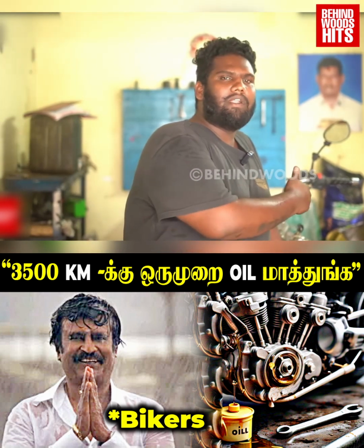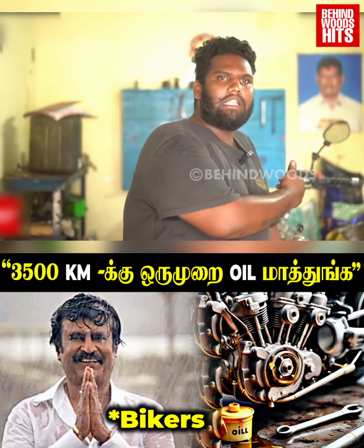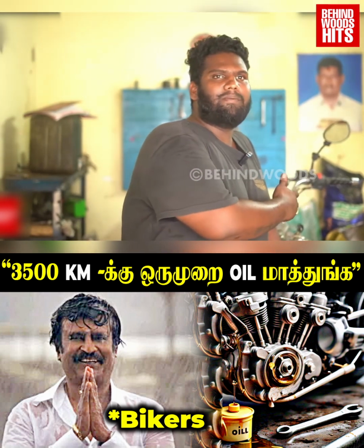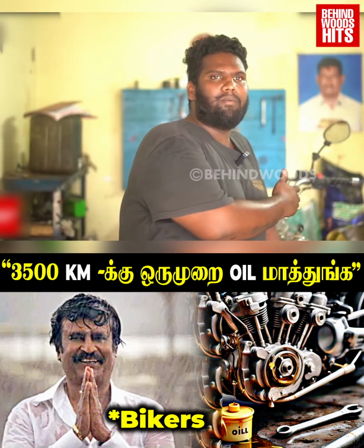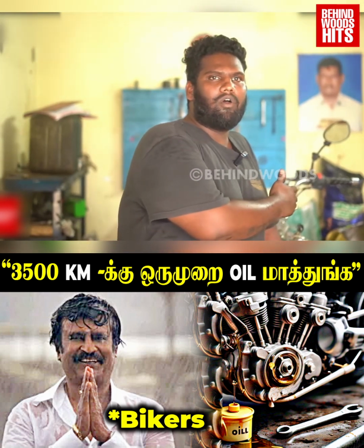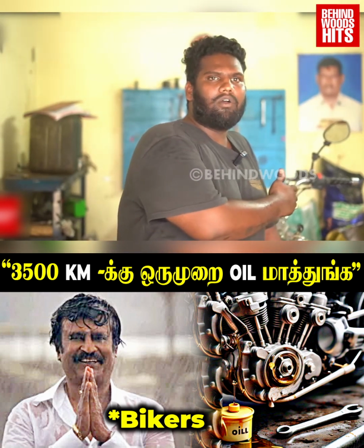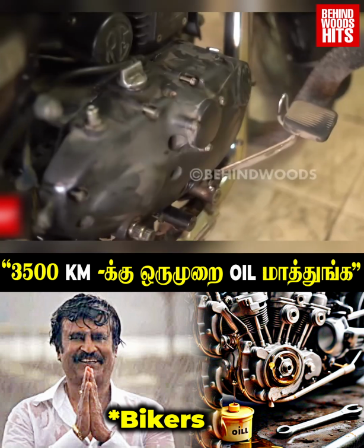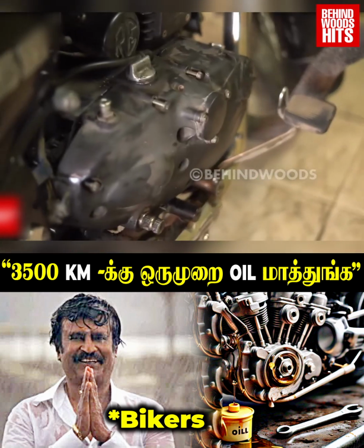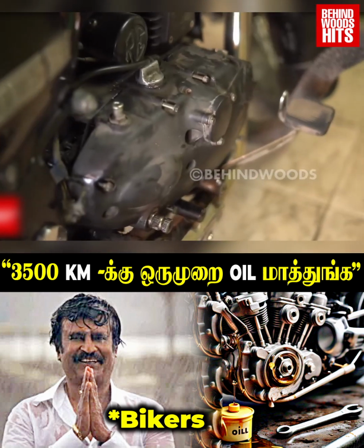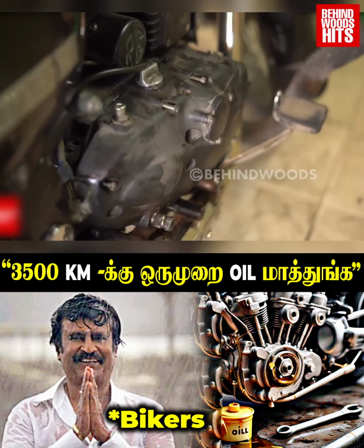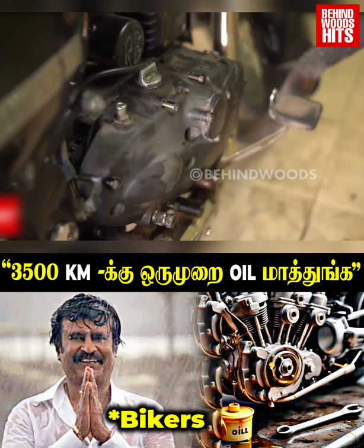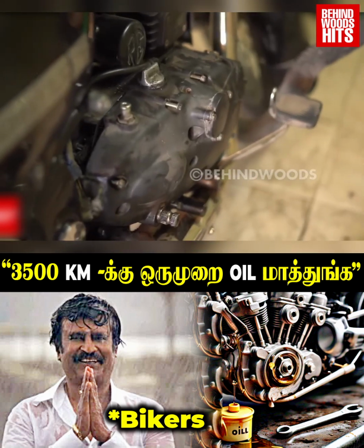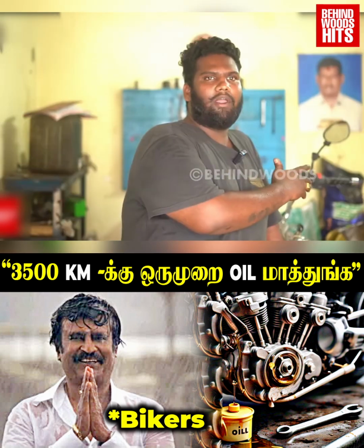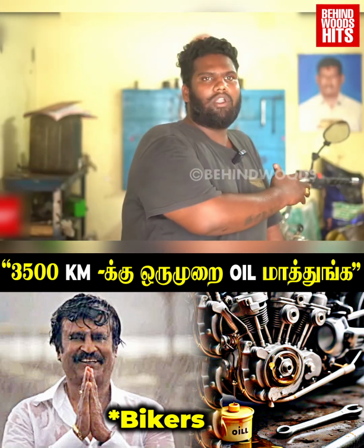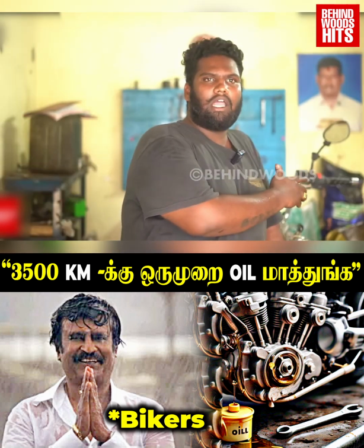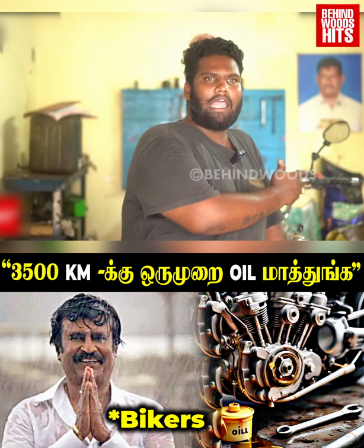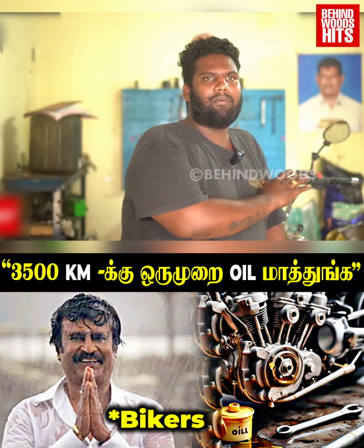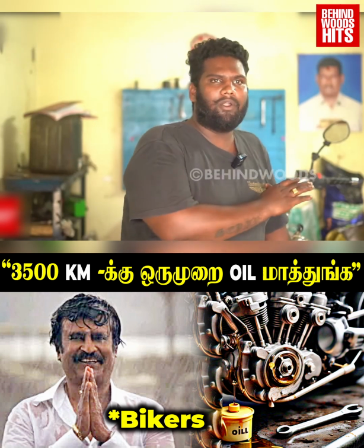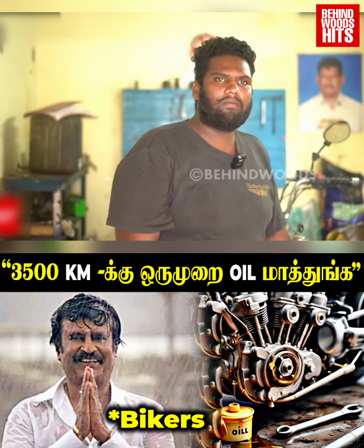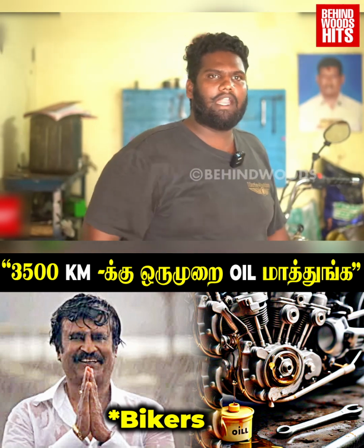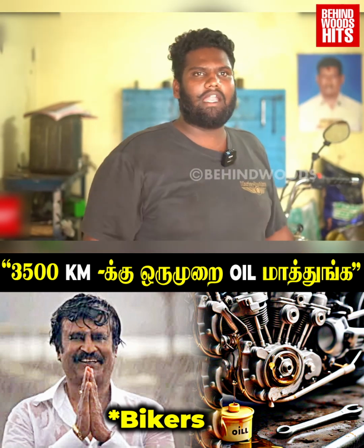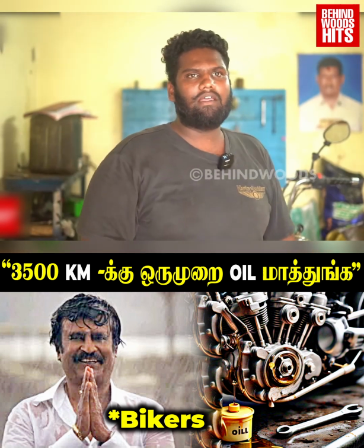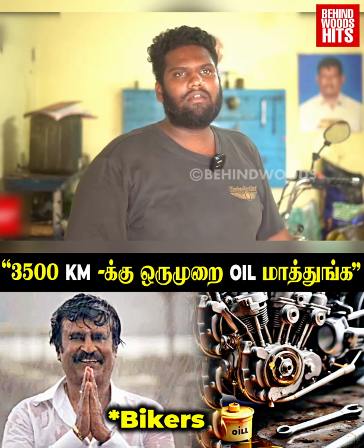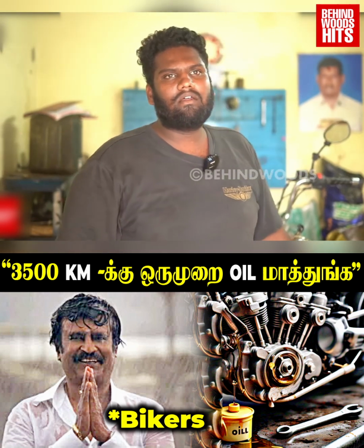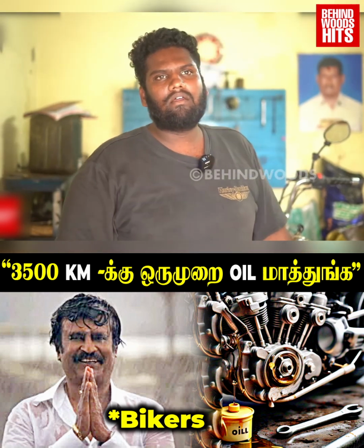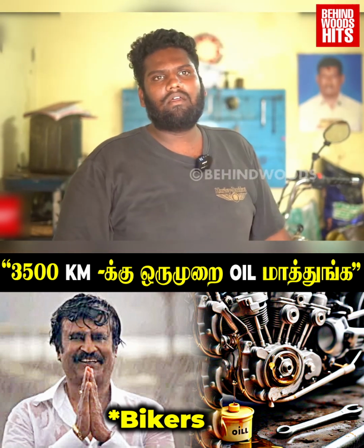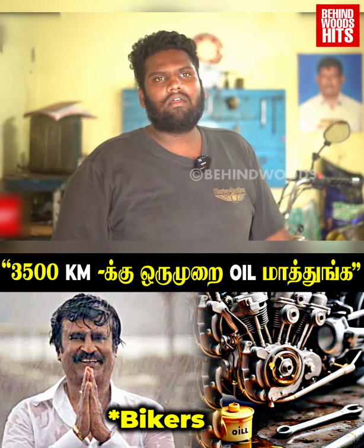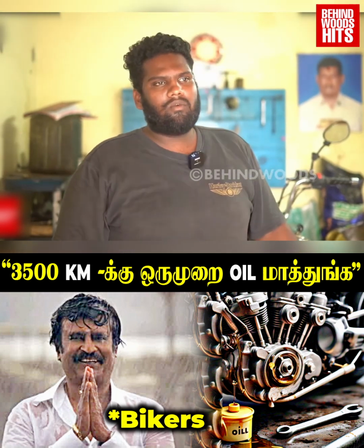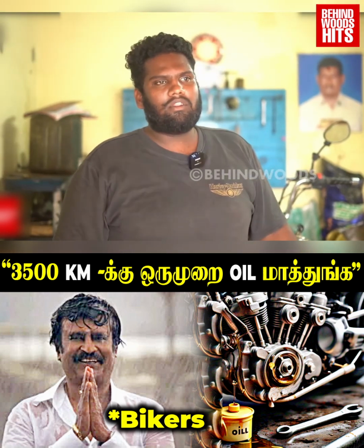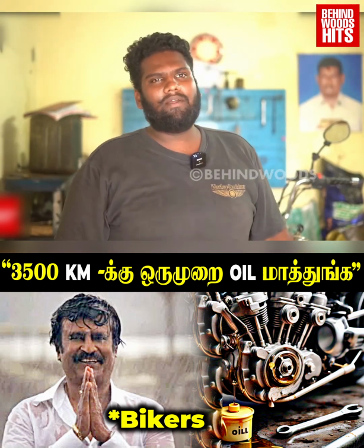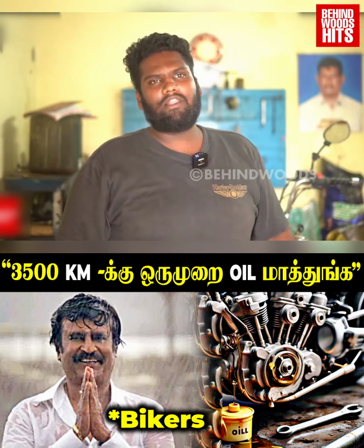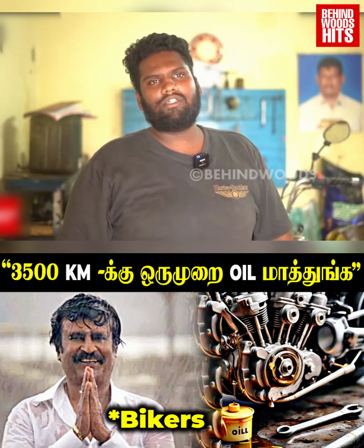We put the clutch plate, we put it on the clutch plate, and we put it on the chain. When is the next service? It is about 35,000.